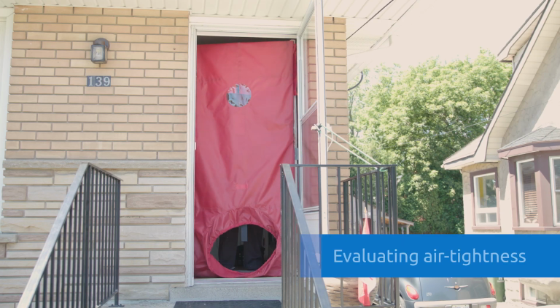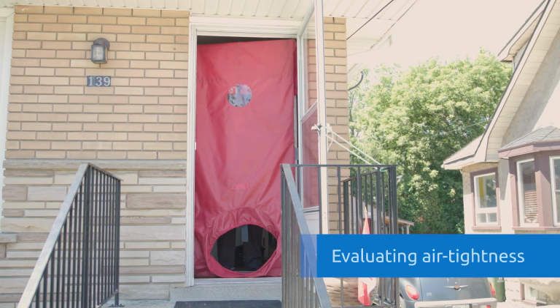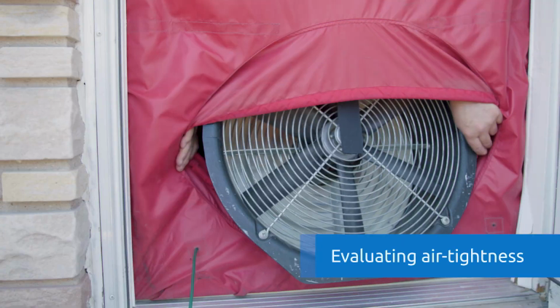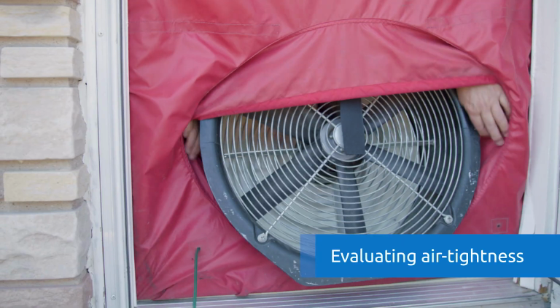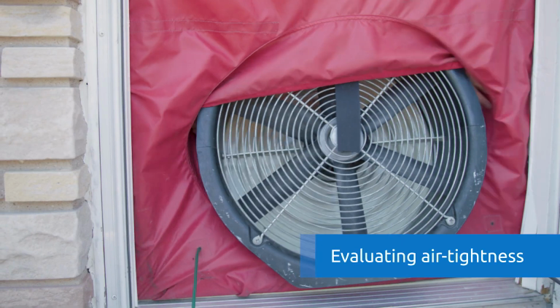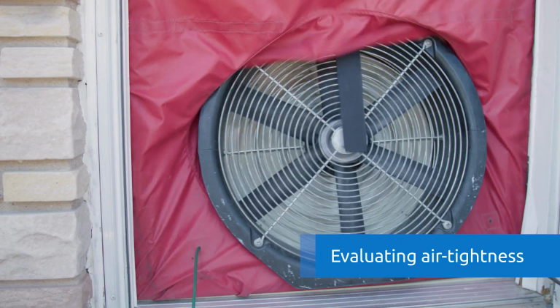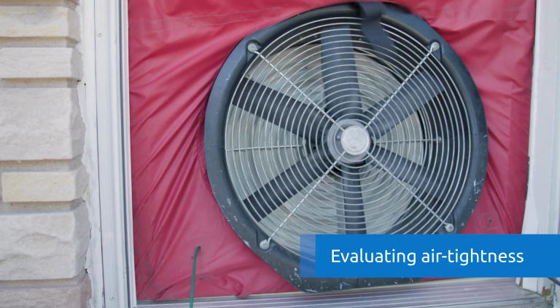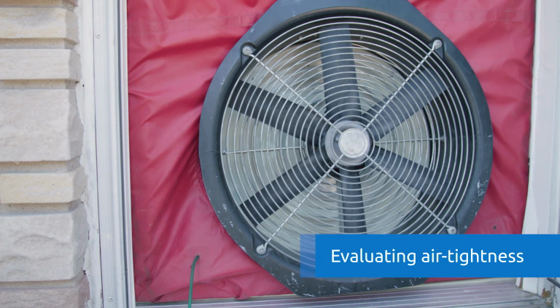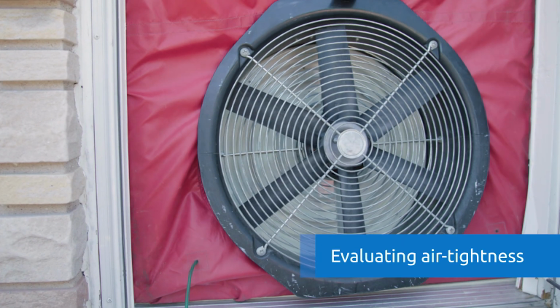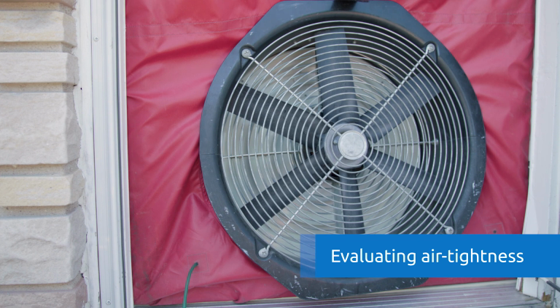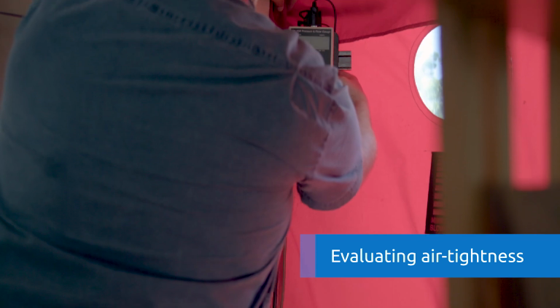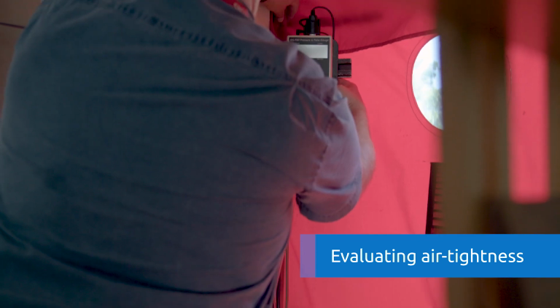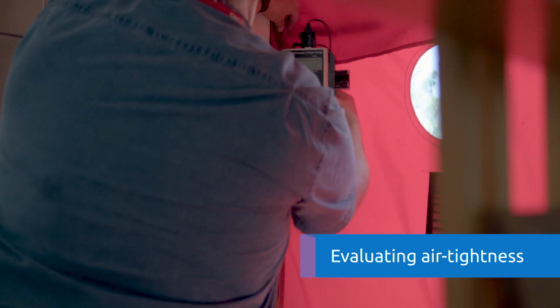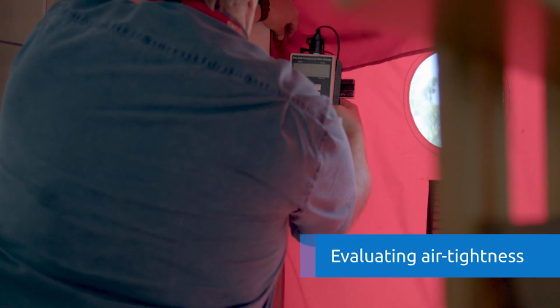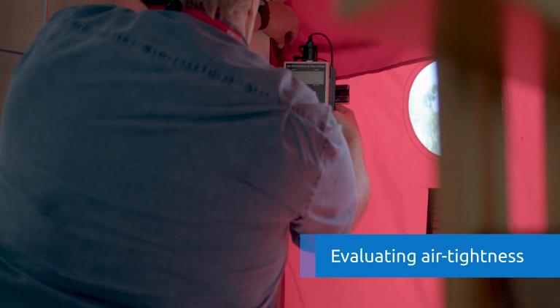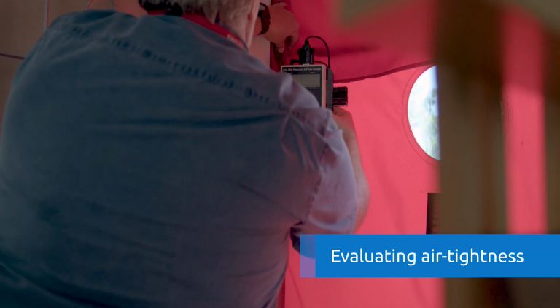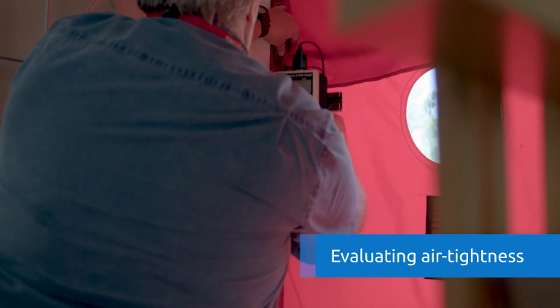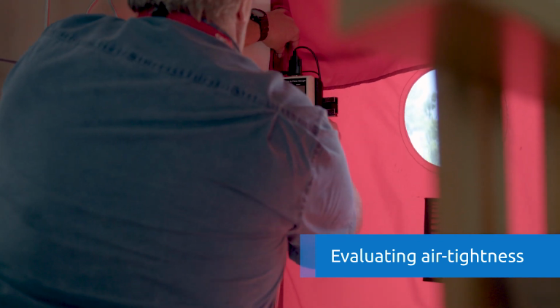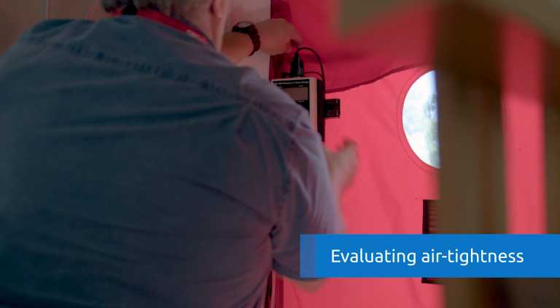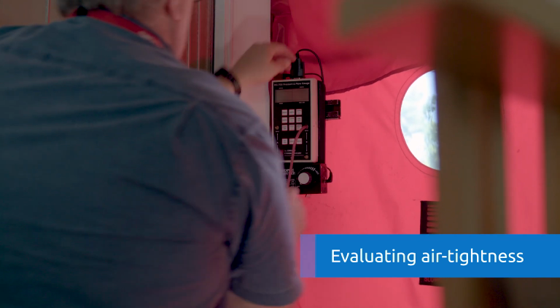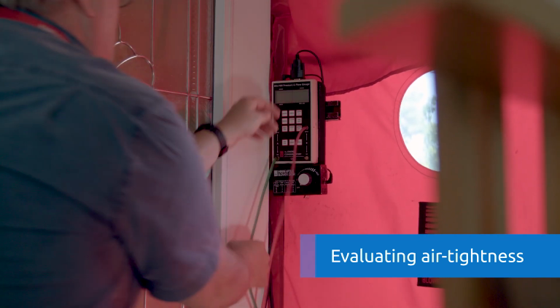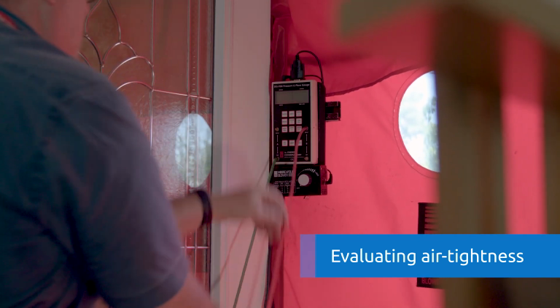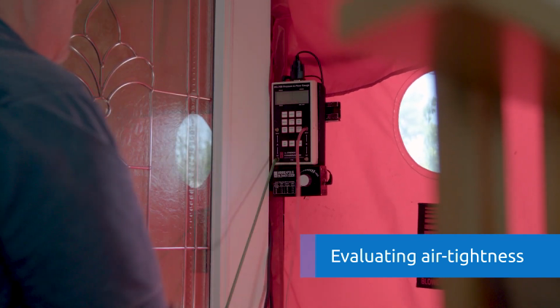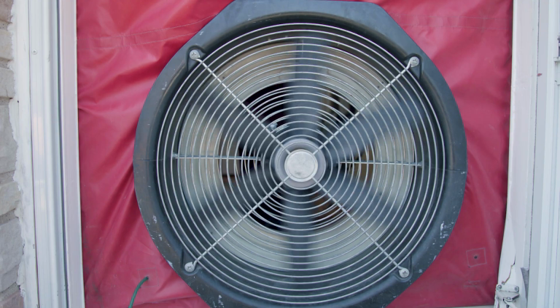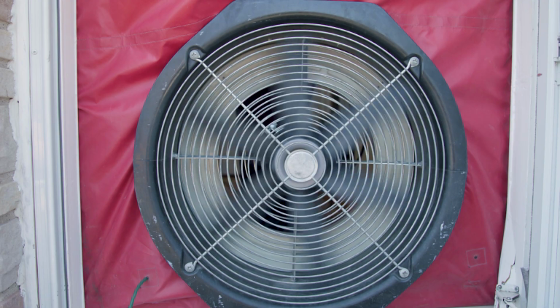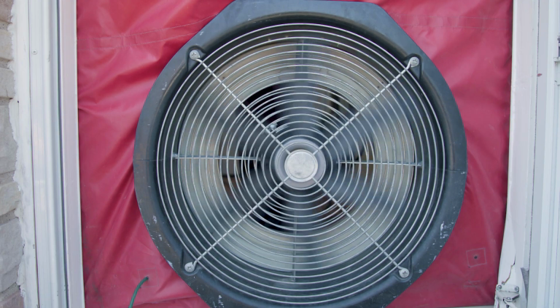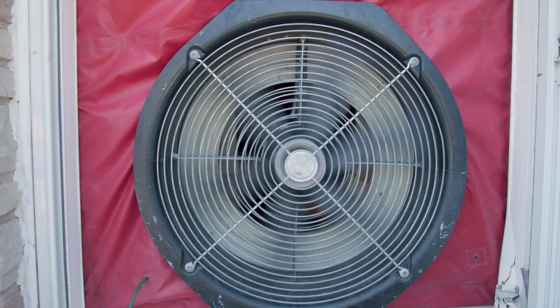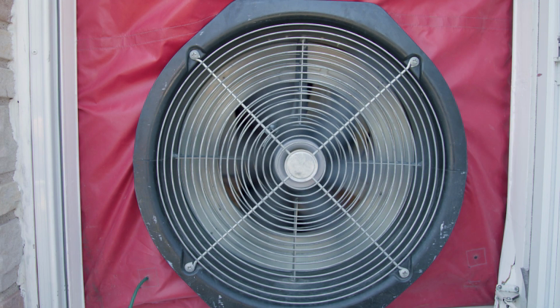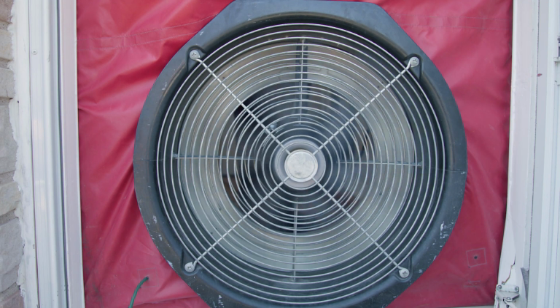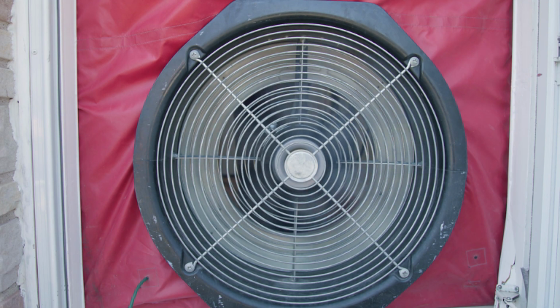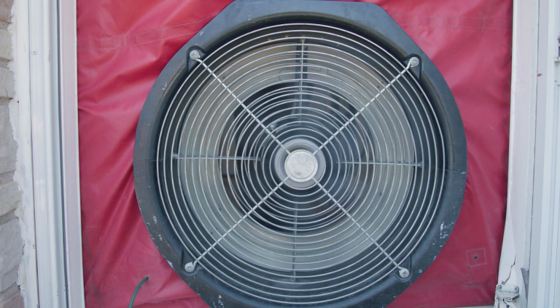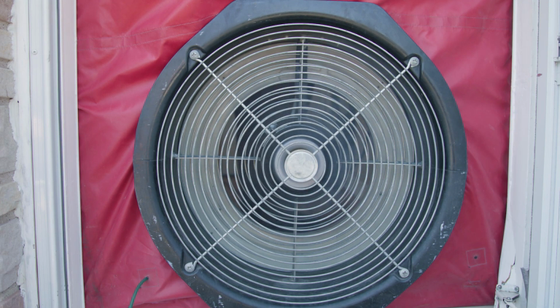When we do an air tightness test, we use a blower door. The blower door is used to depressurize the house and we measure the air leakage of the building.